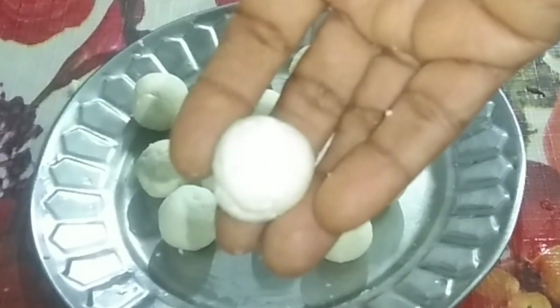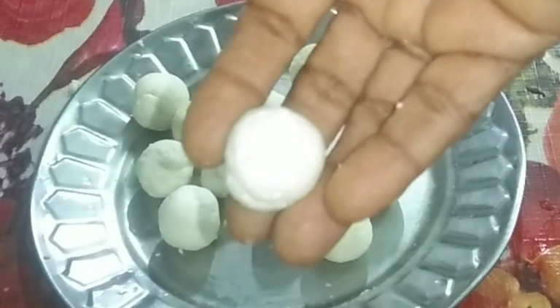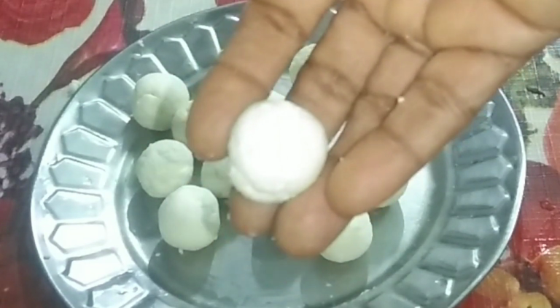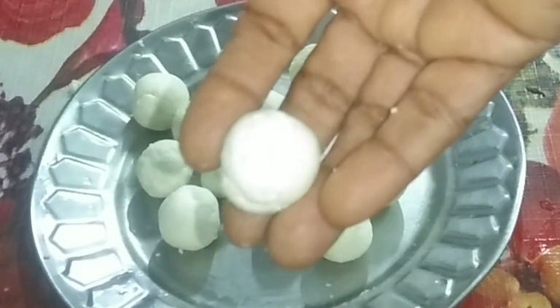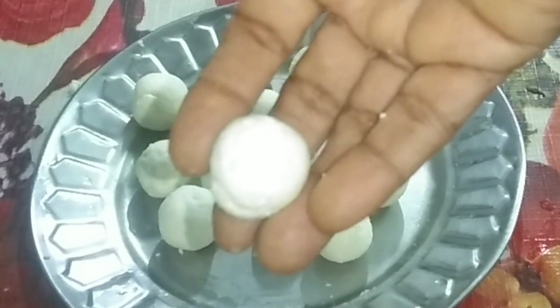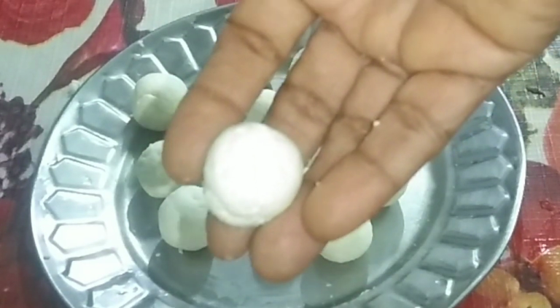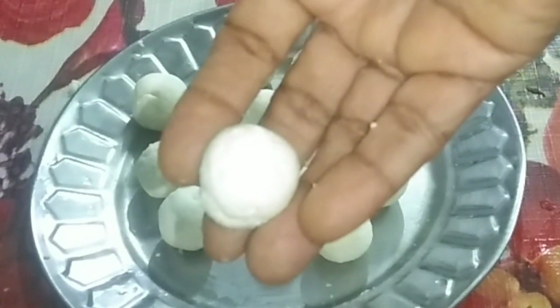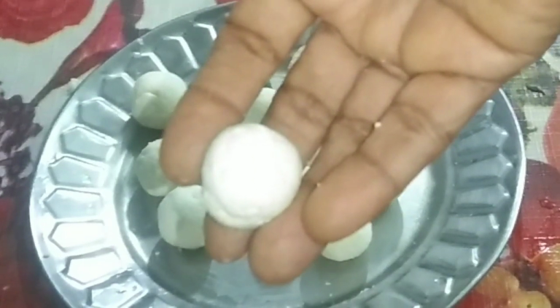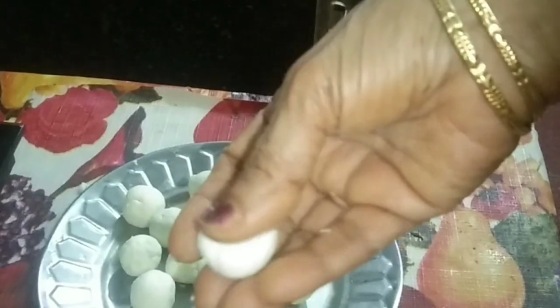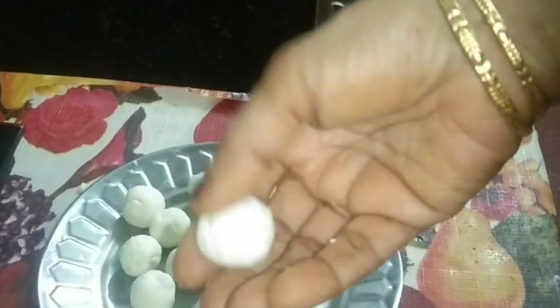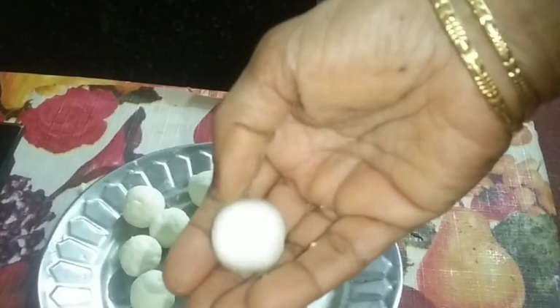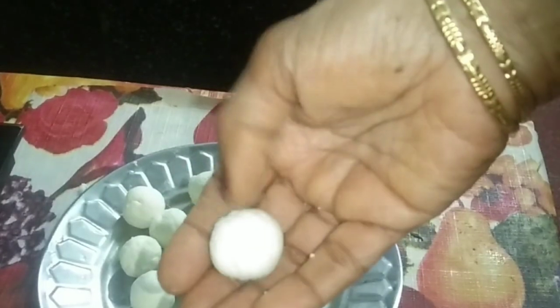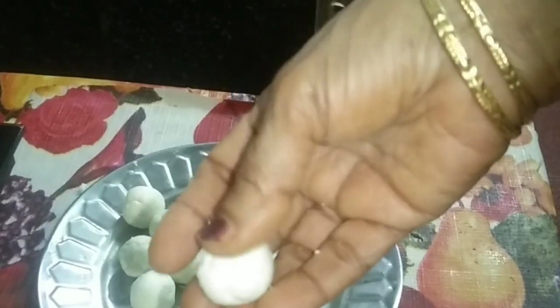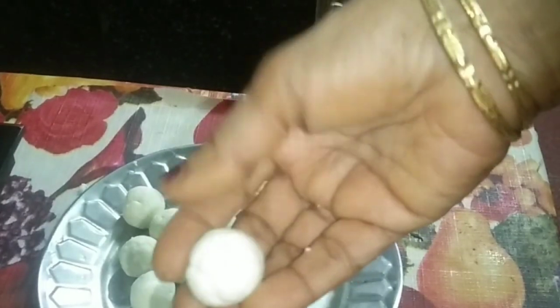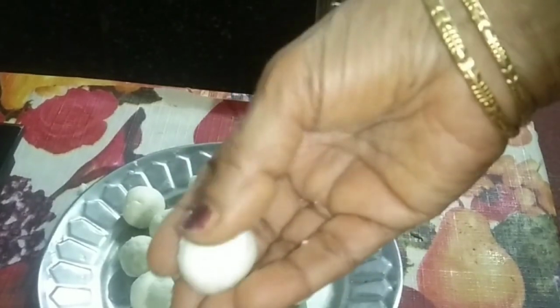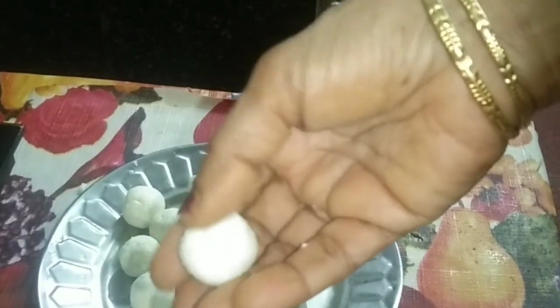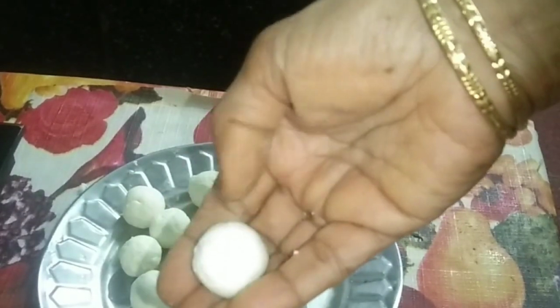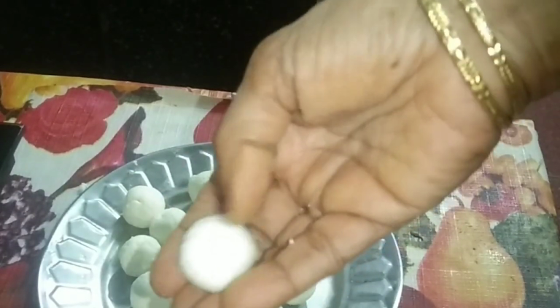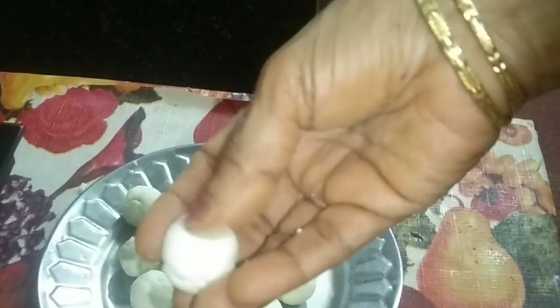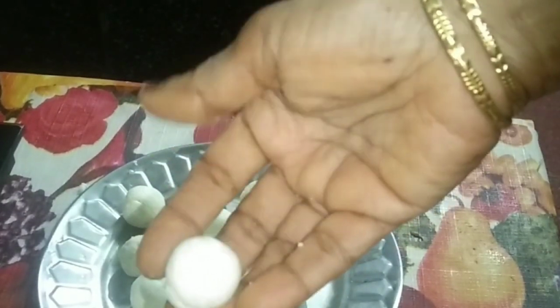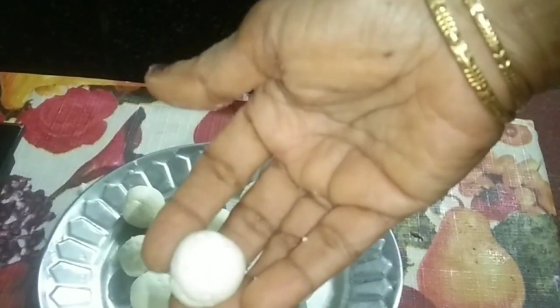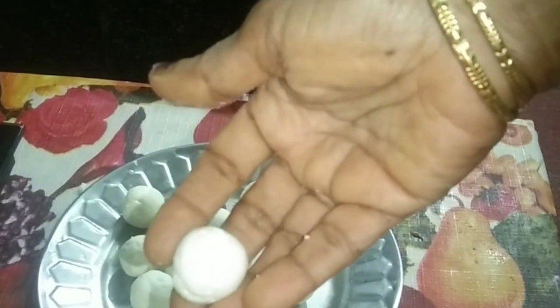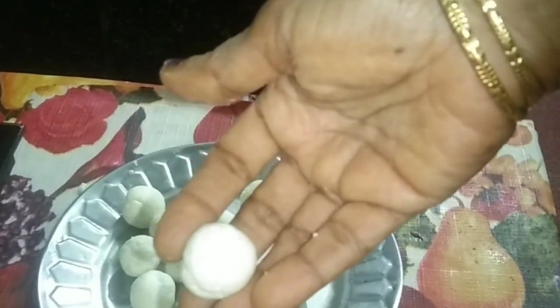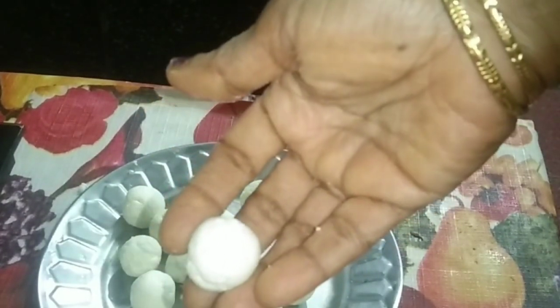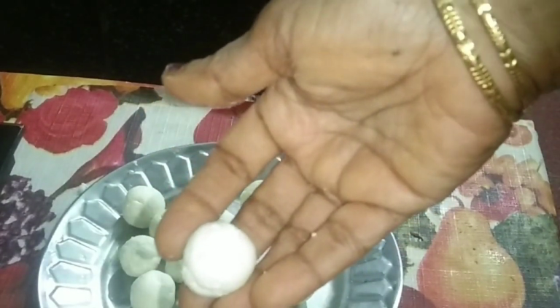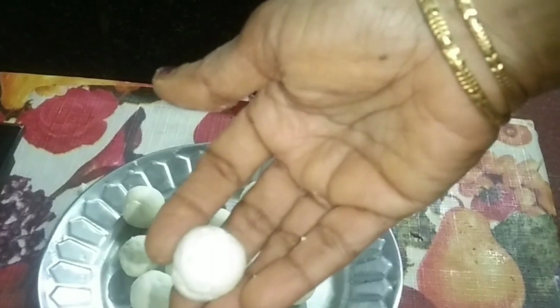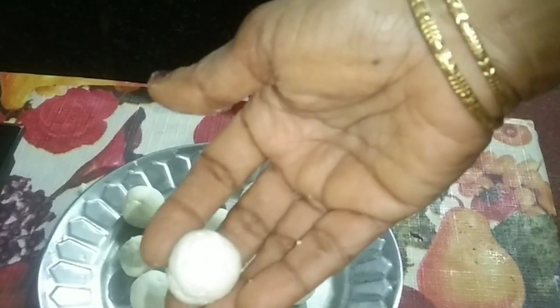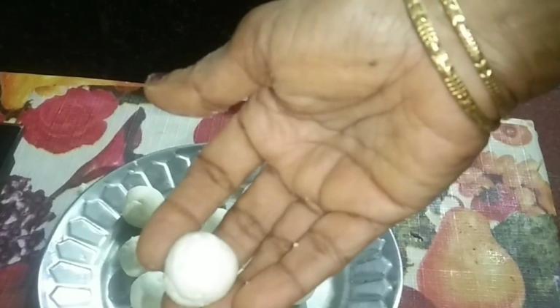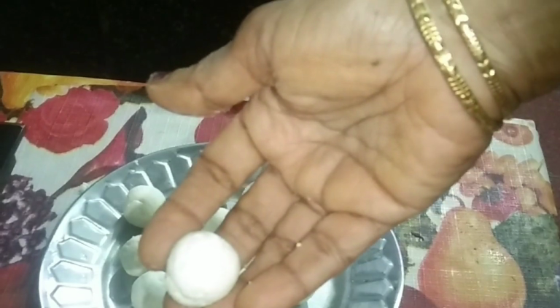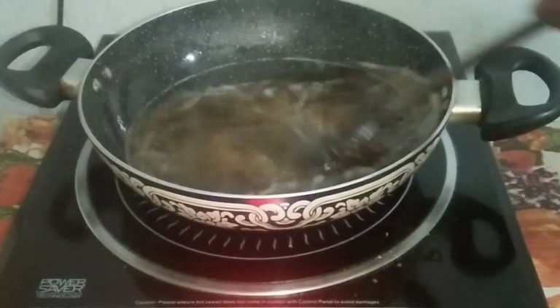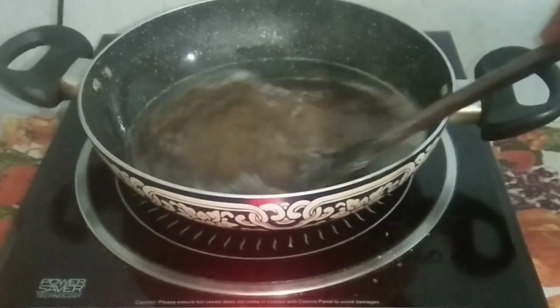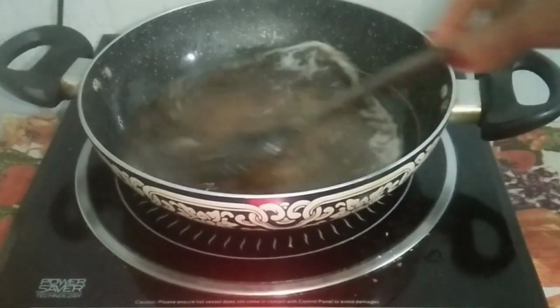Then make small balls. There should be no cracks in the balls.